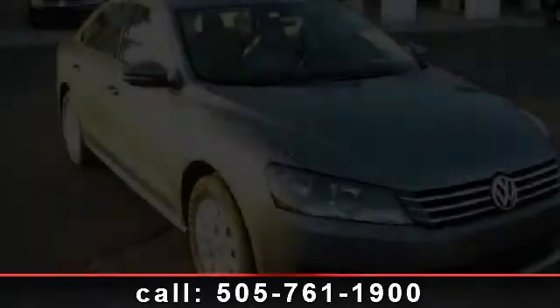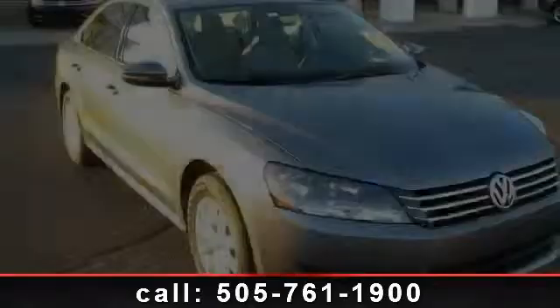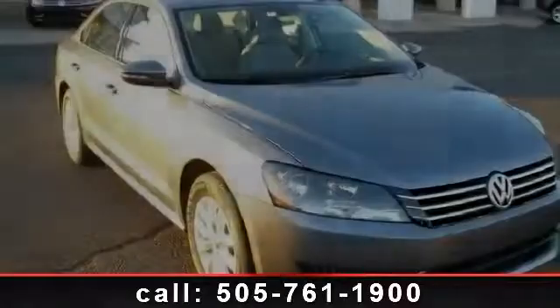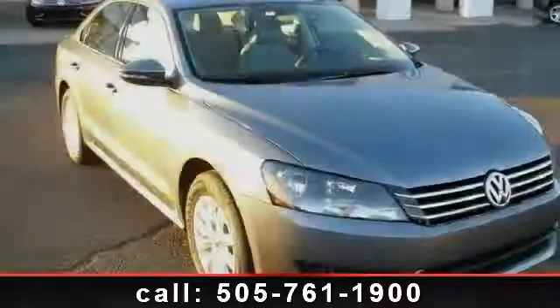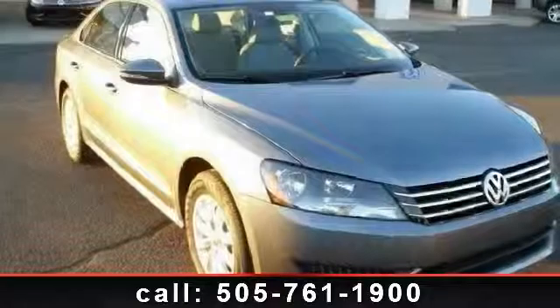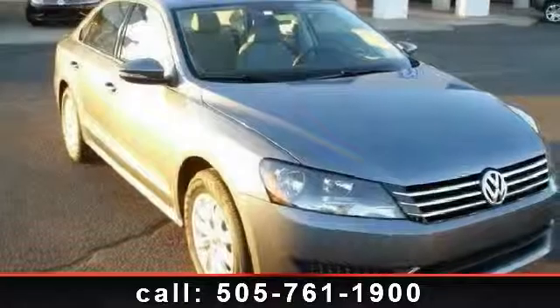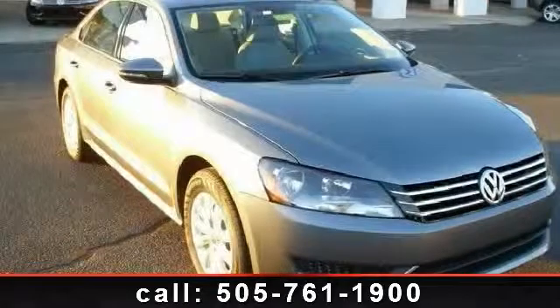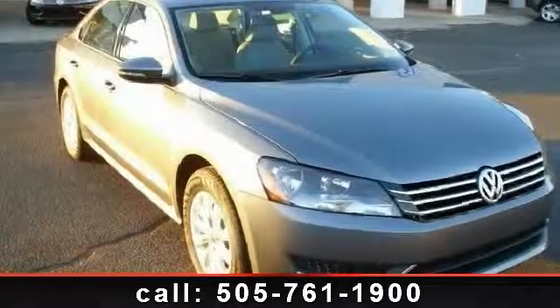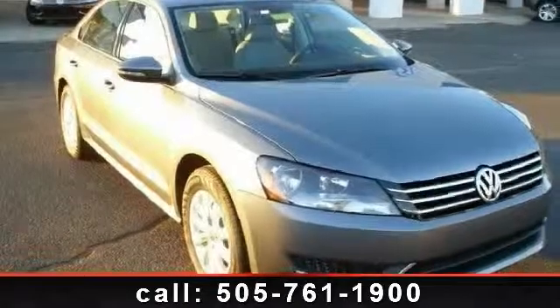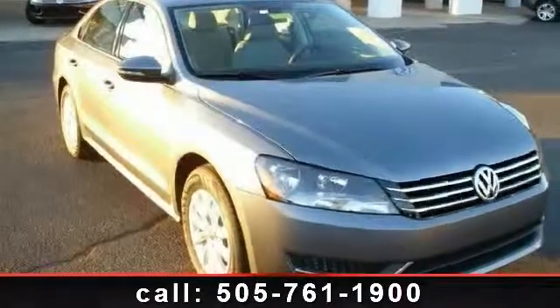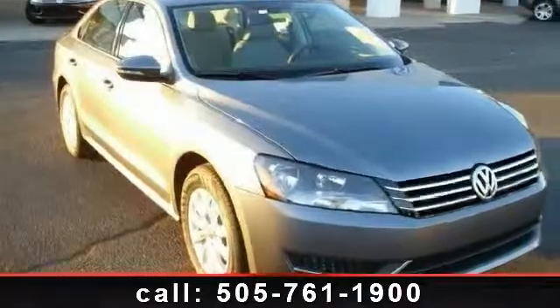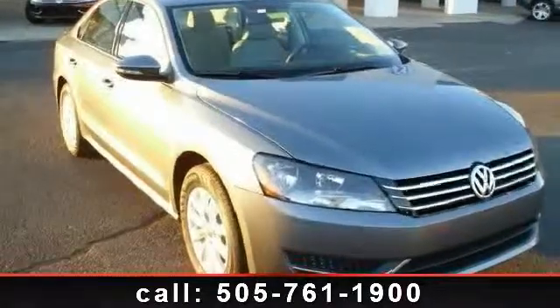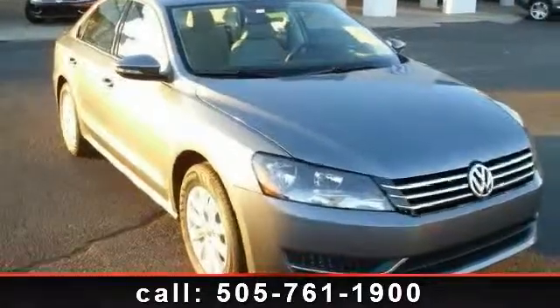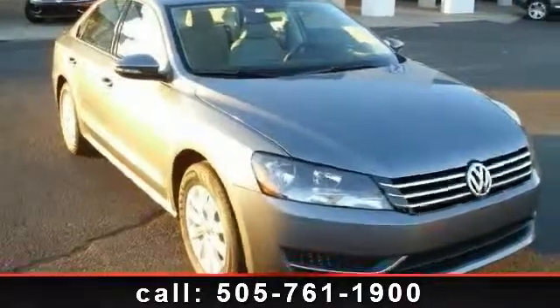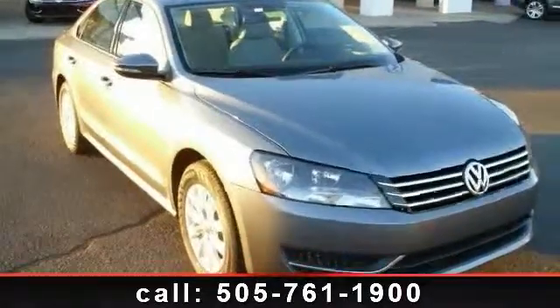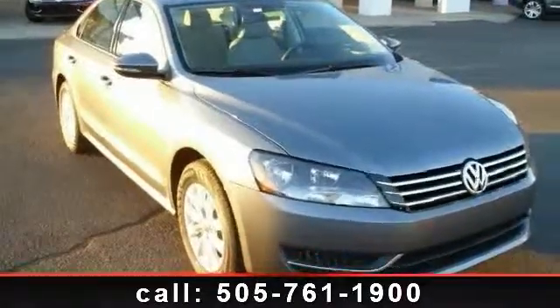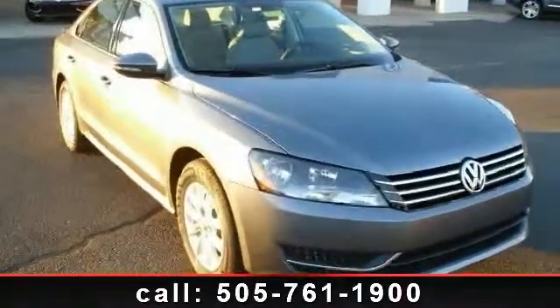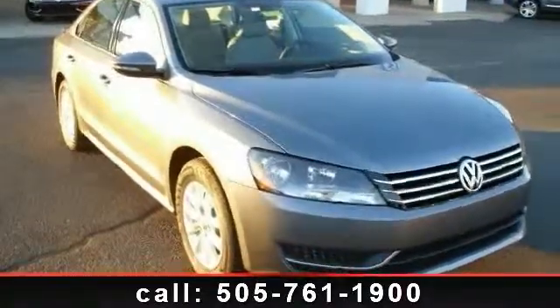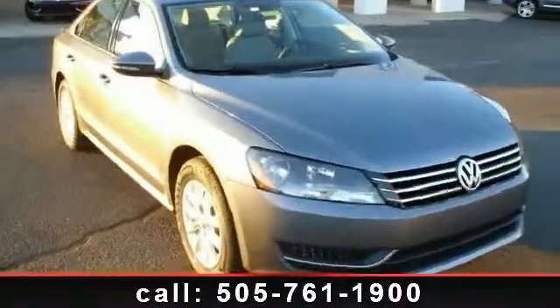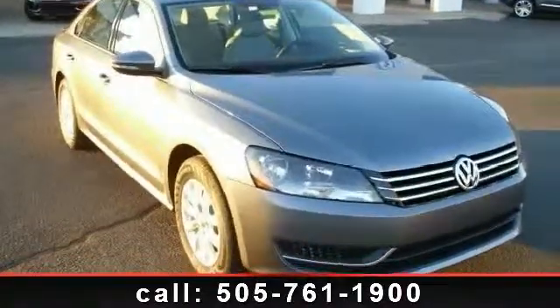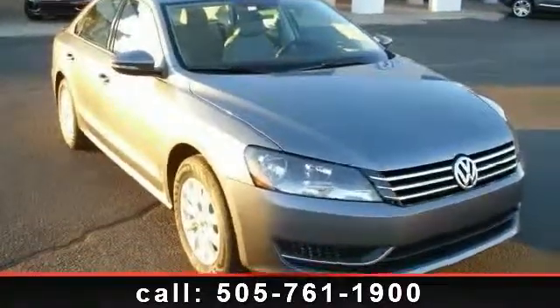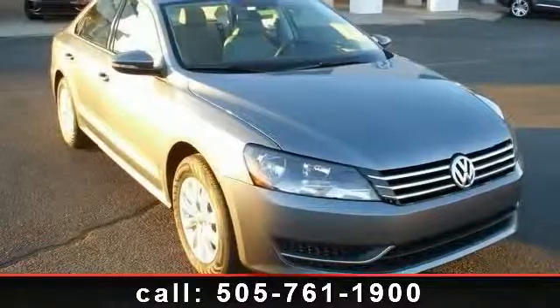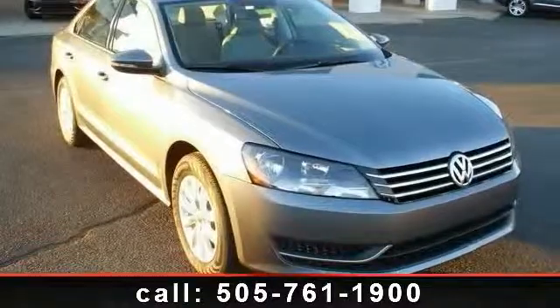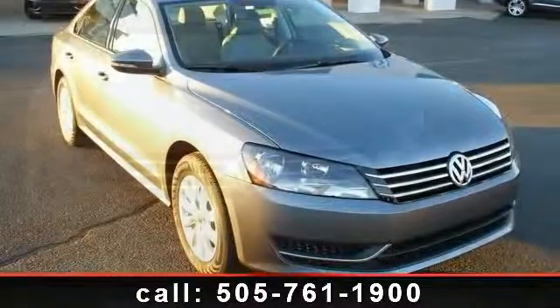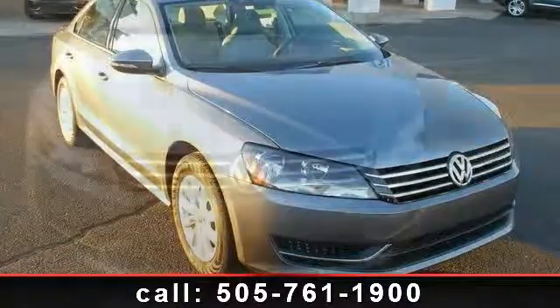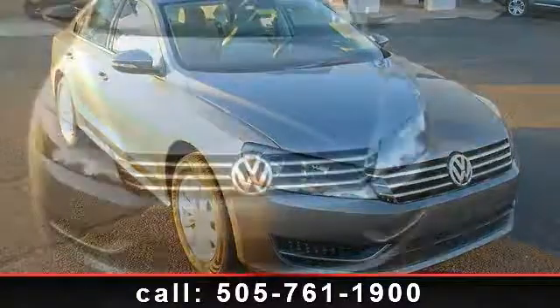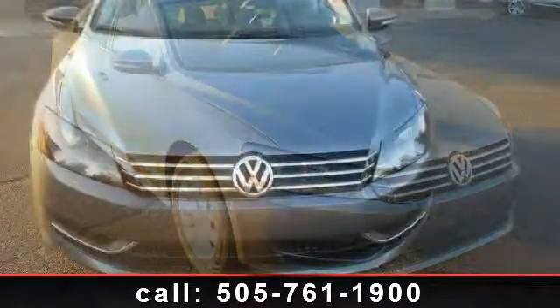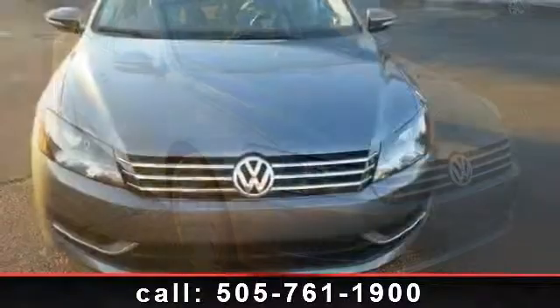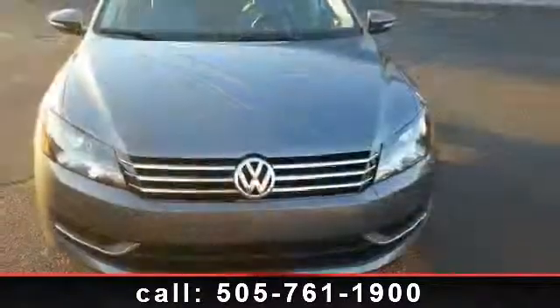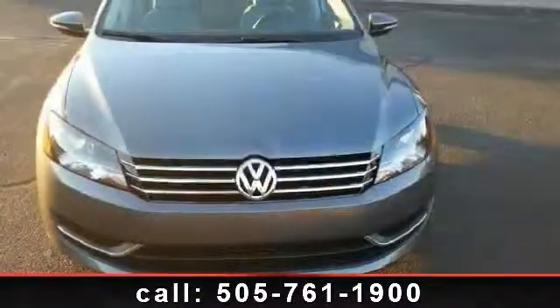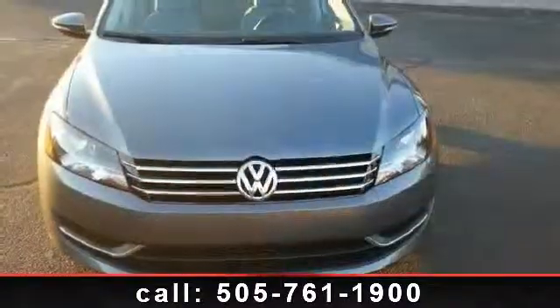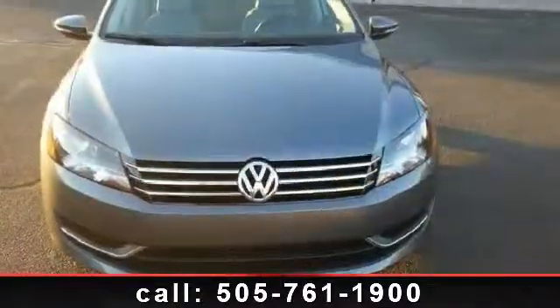Check out this 2012 Volkswagen Passat with appearance package. This is the set of wheels you've been looking for.